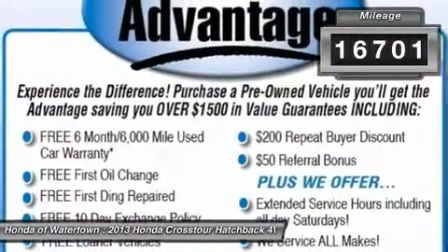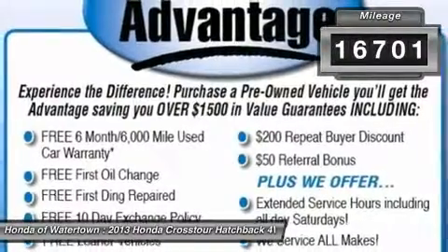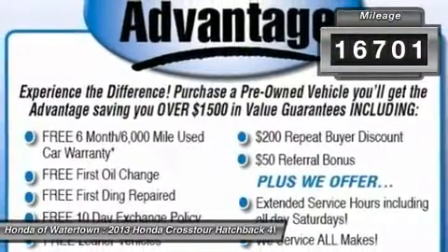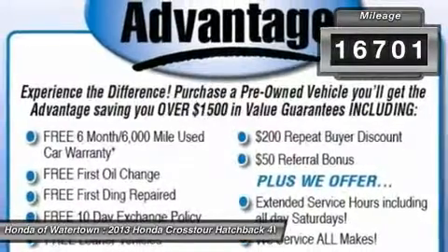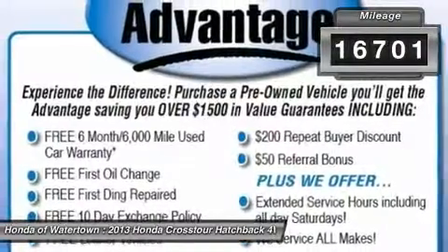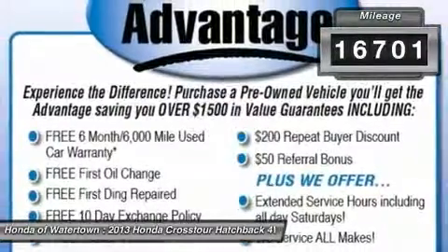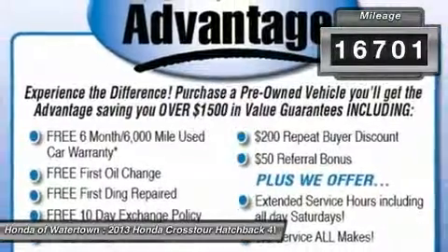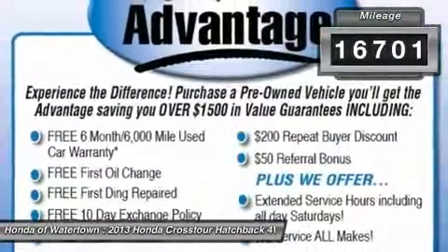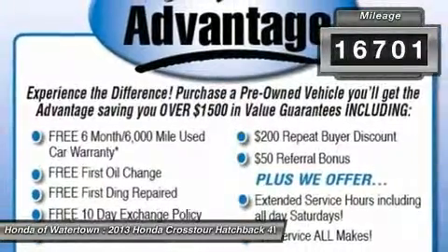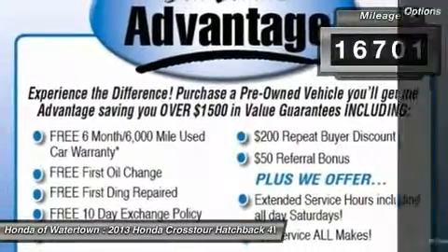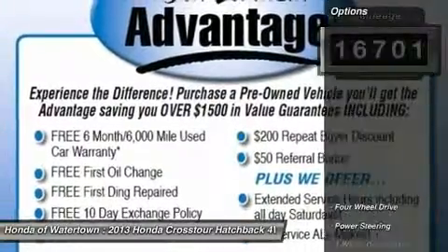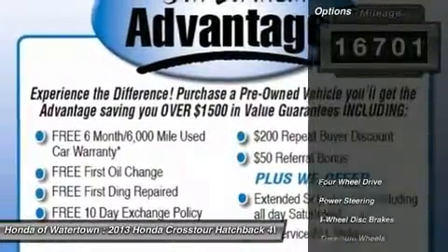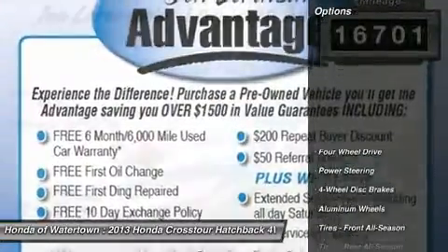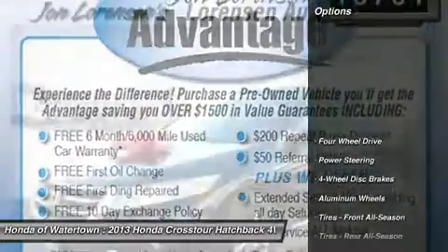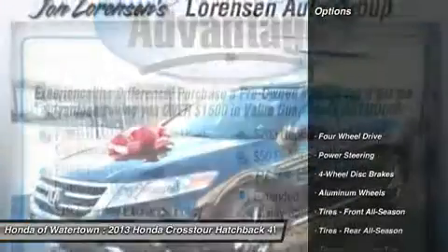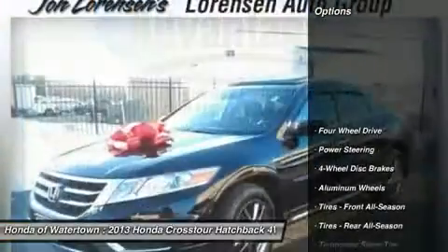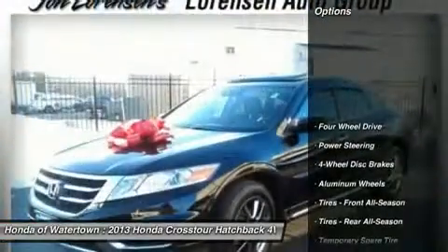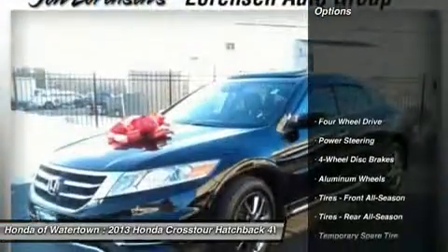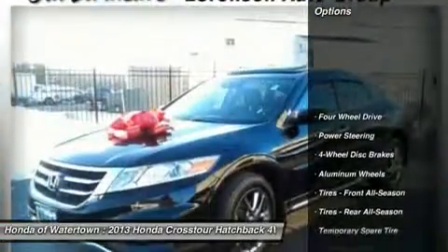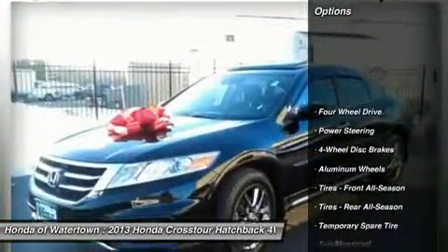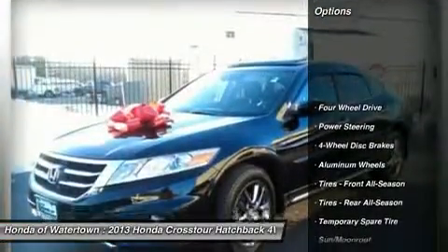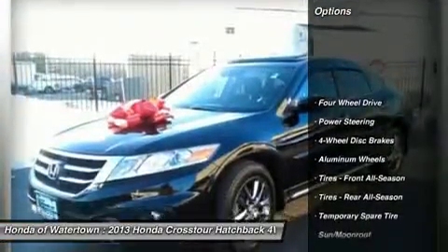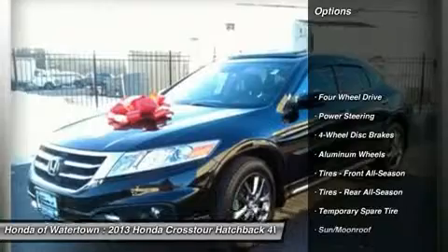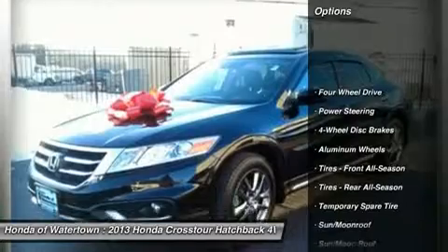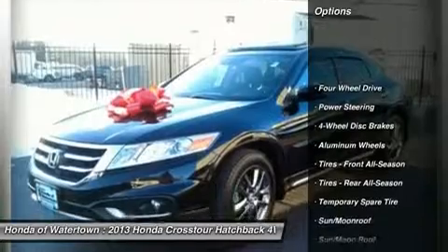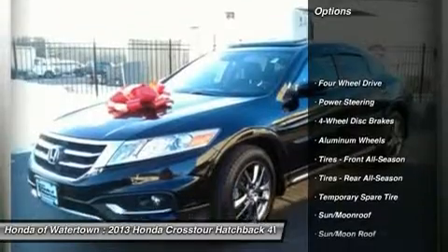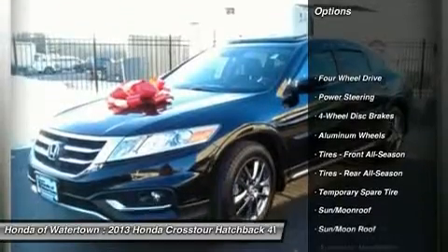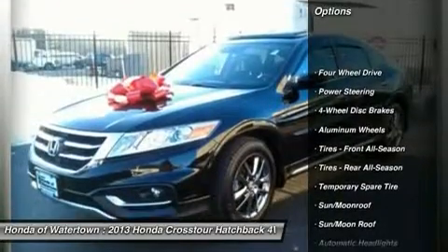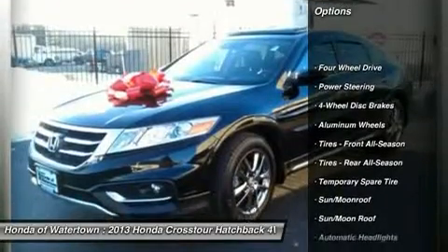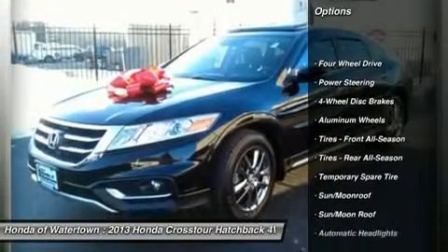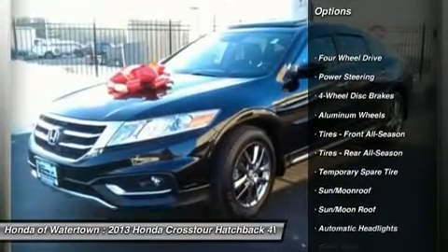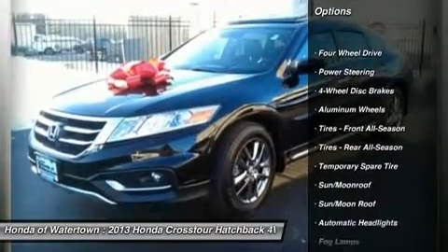4x4. Purchase with confidence. Approximate original base sticker price: $37,100.